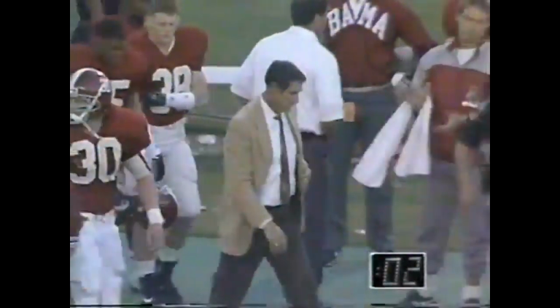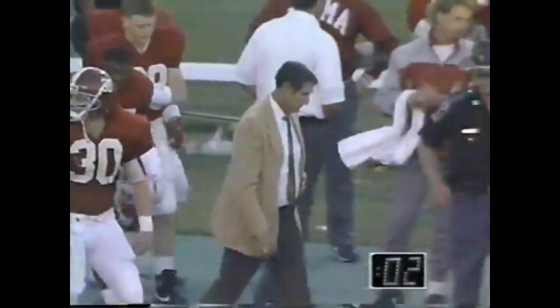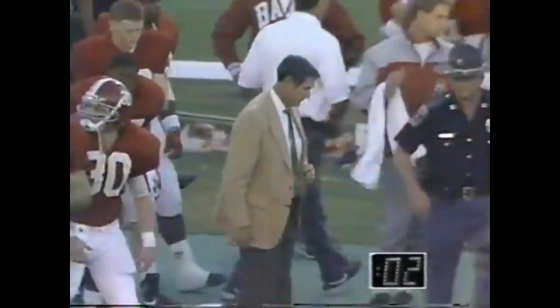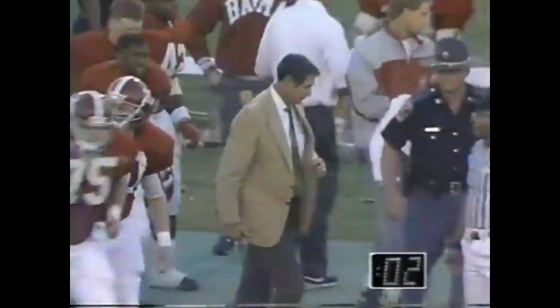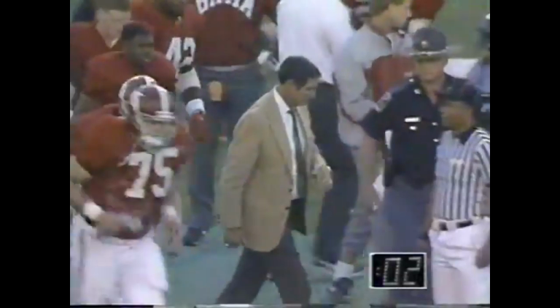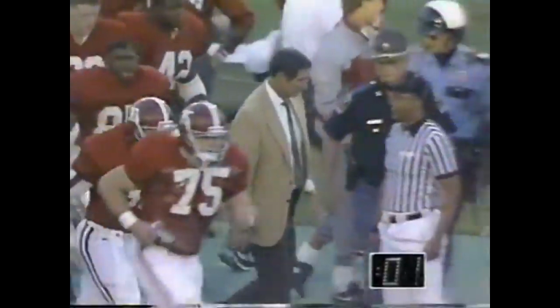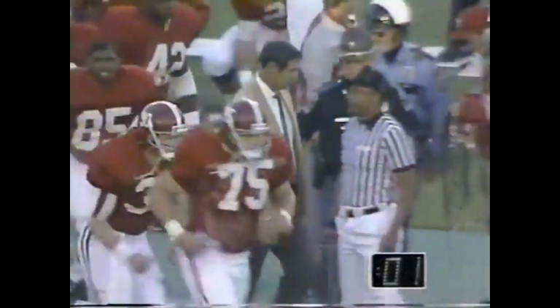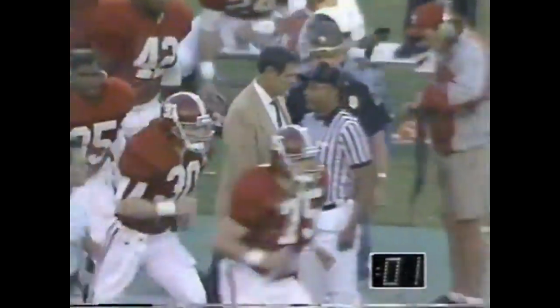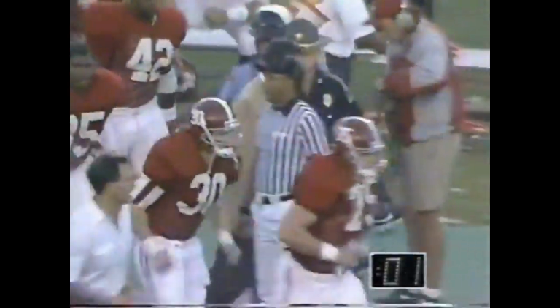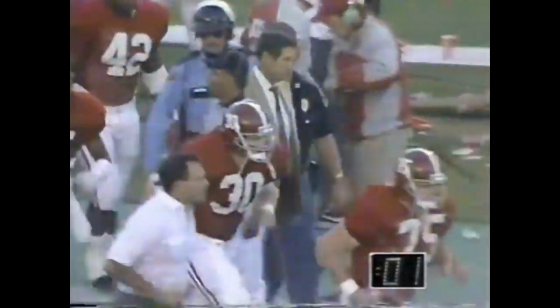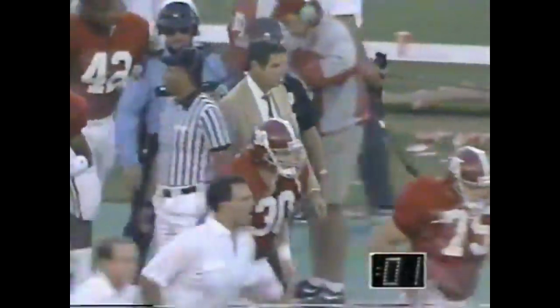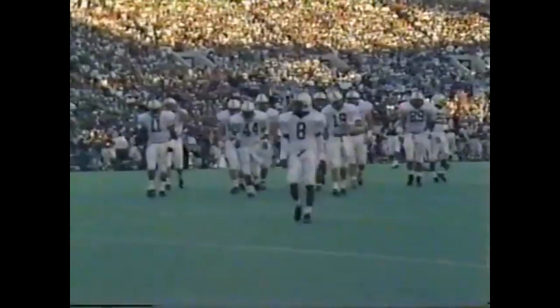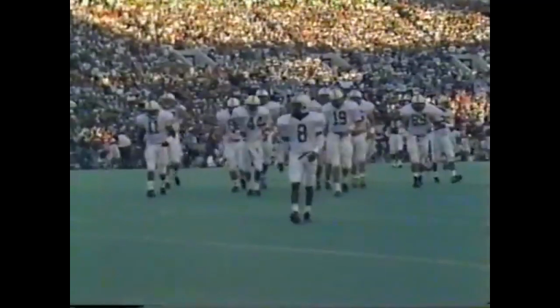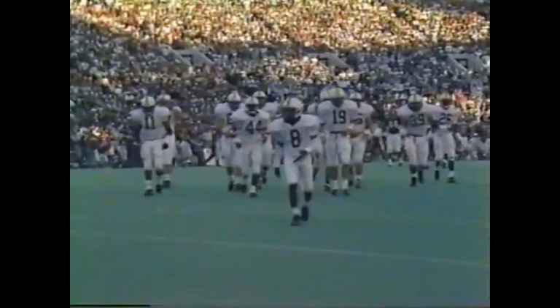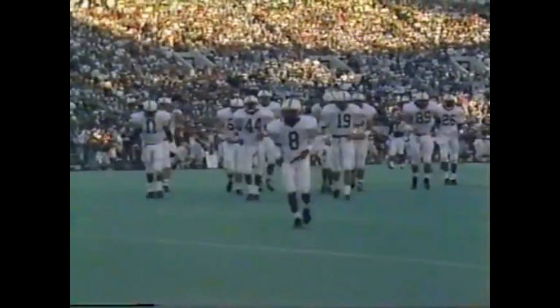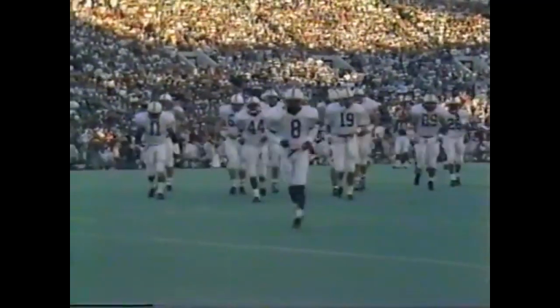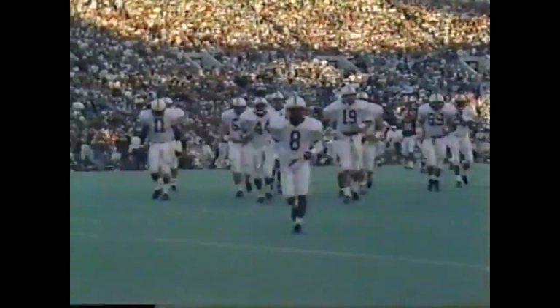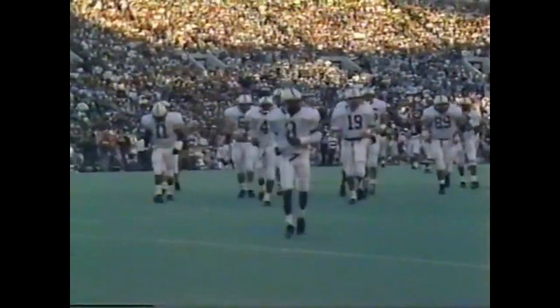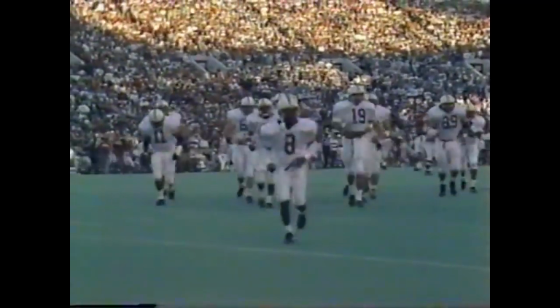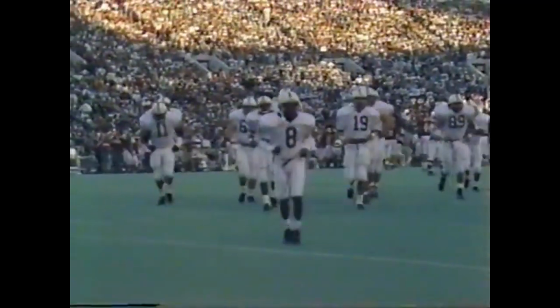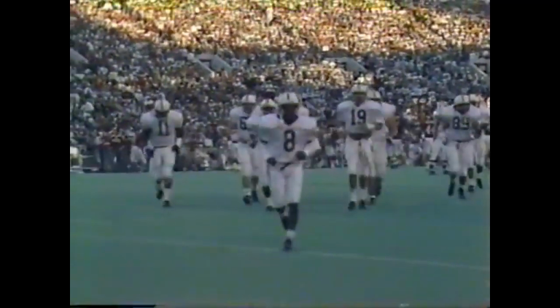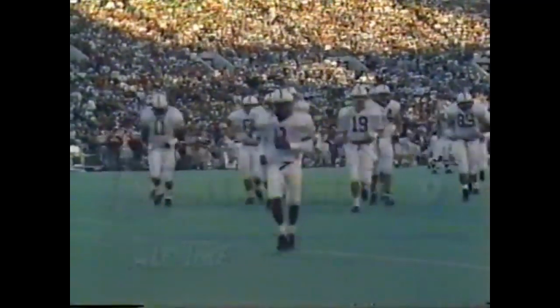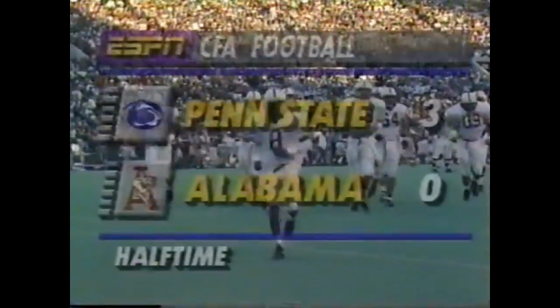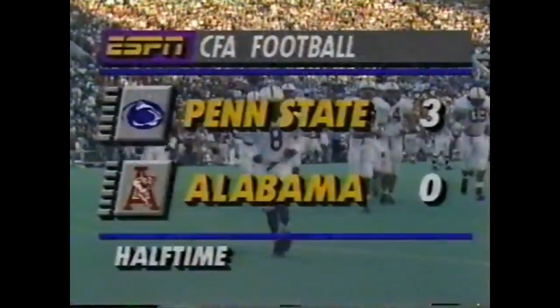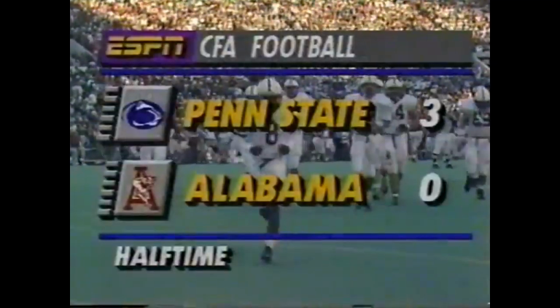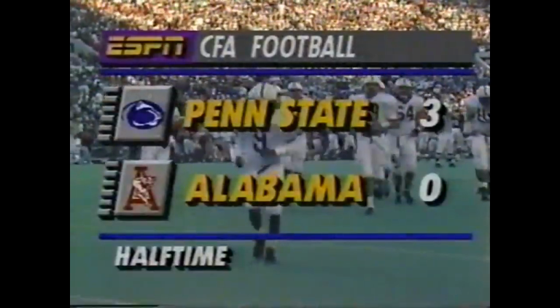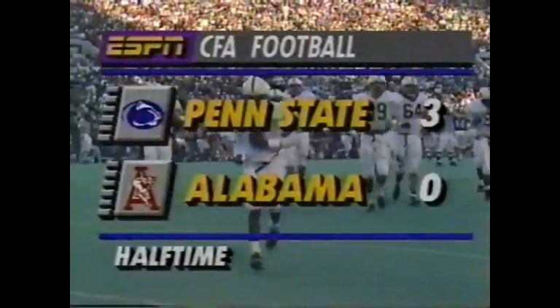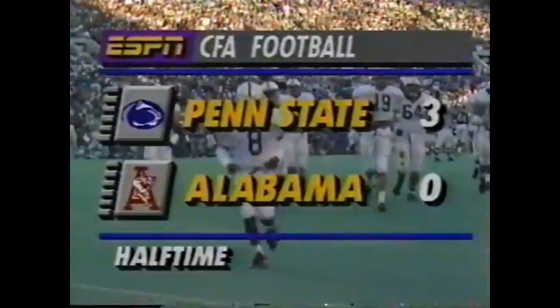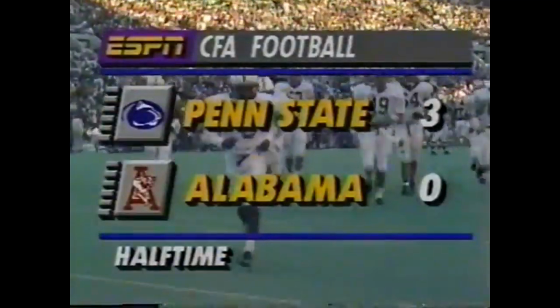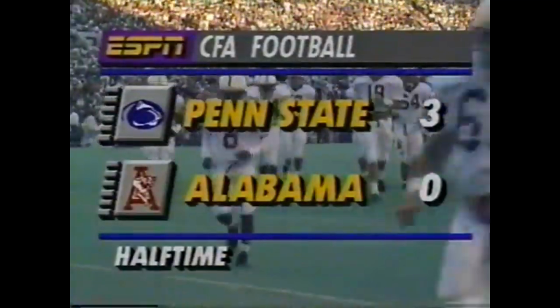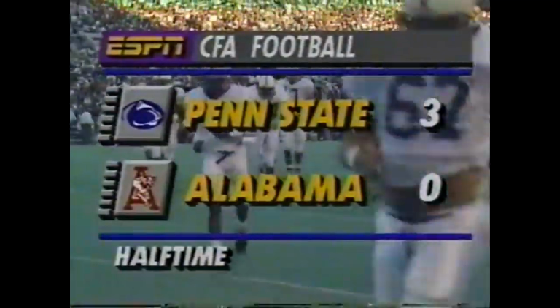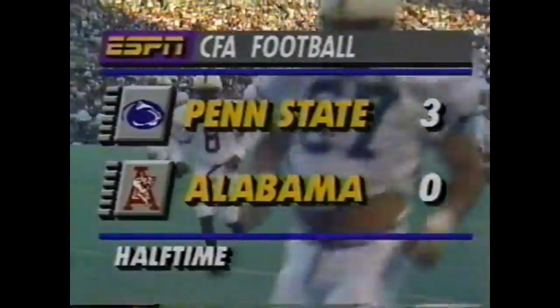Stay tuned for our halftime report — the halftime report with Tim Brando and Lee Corso.